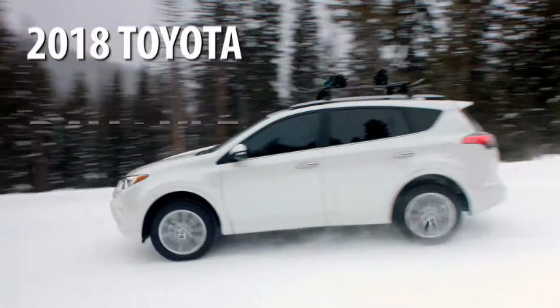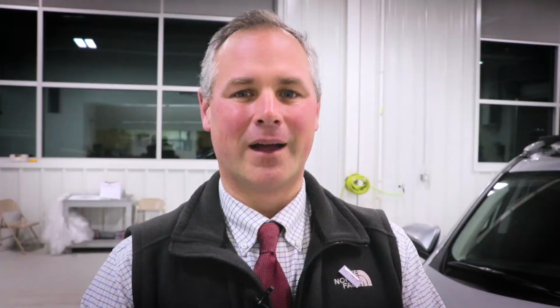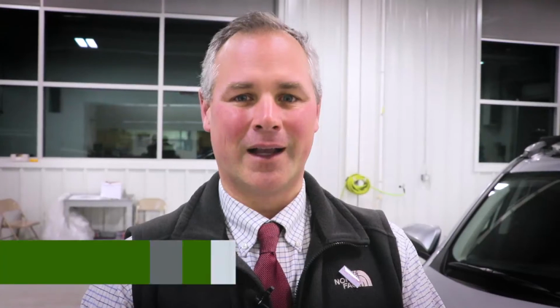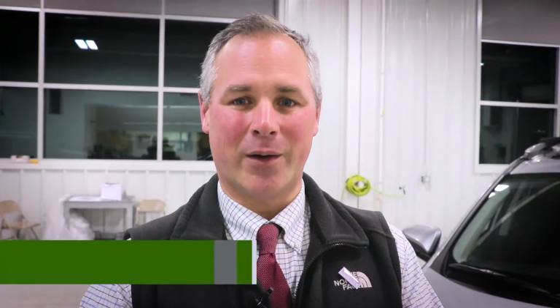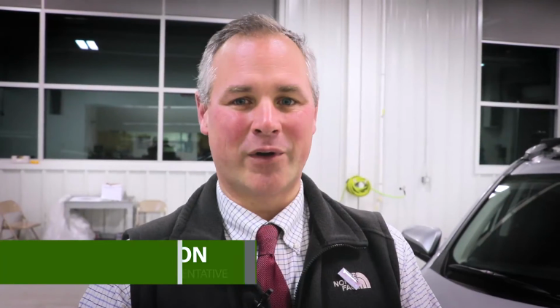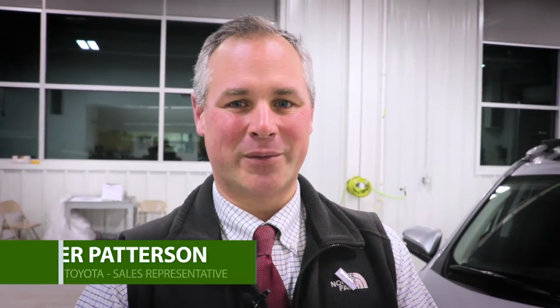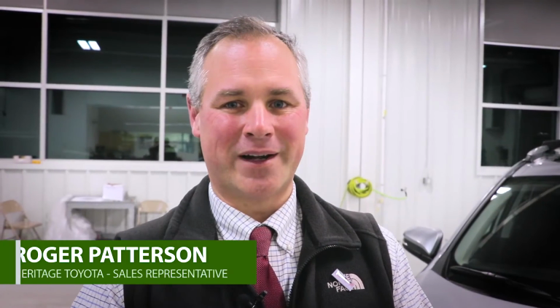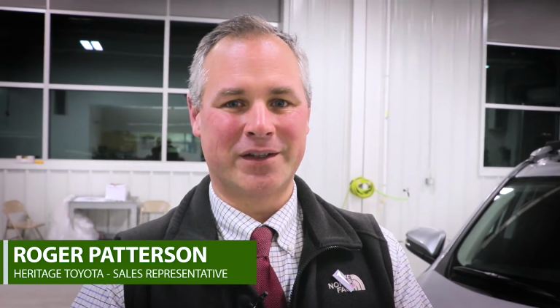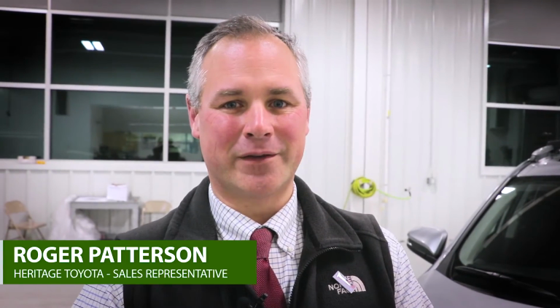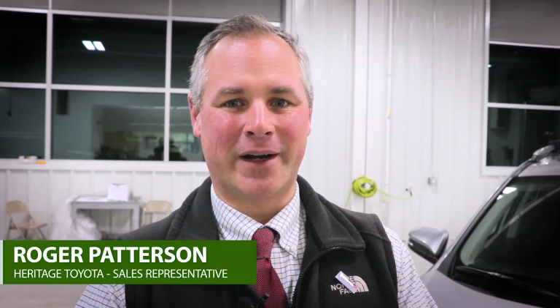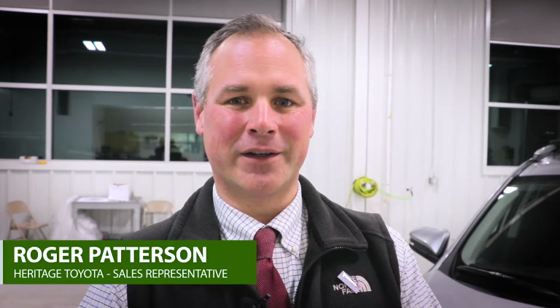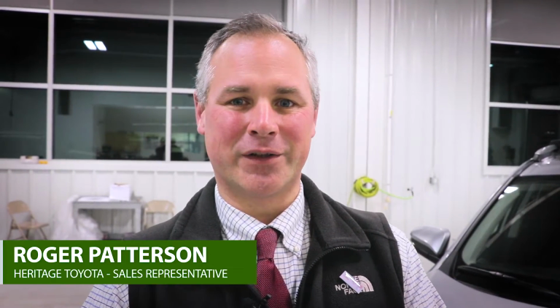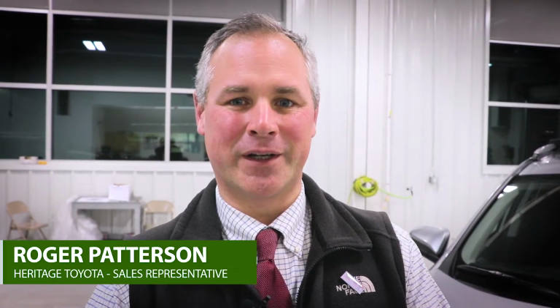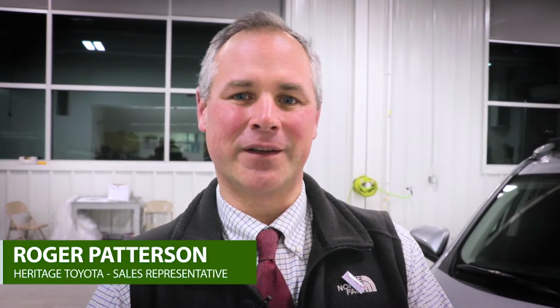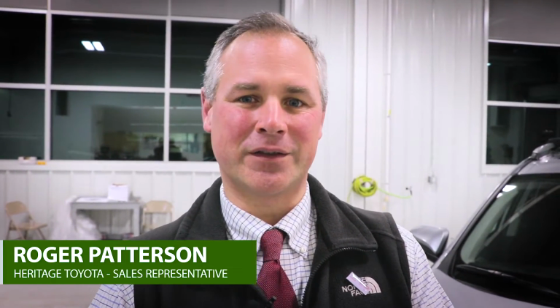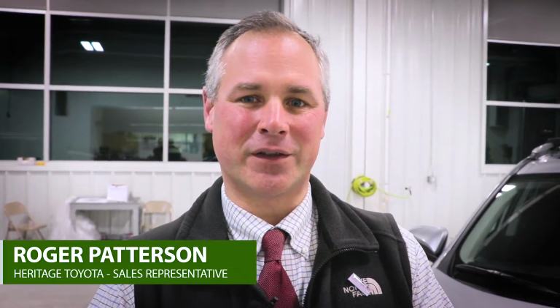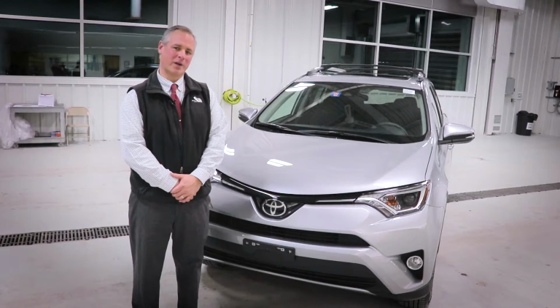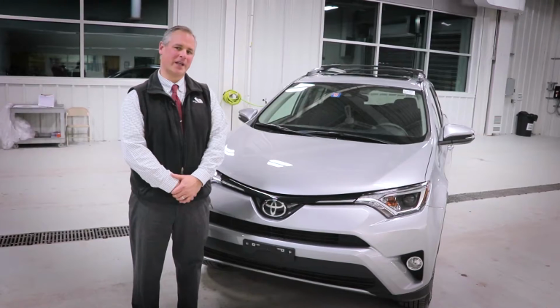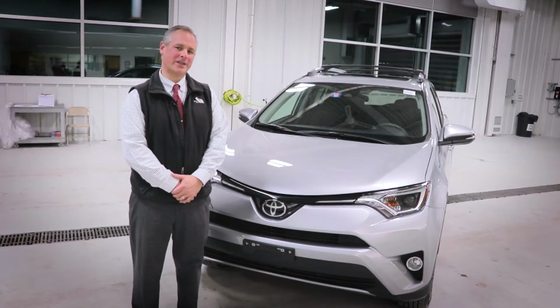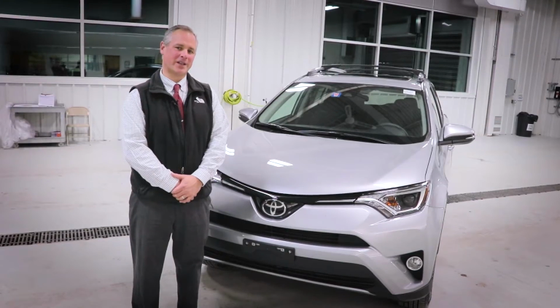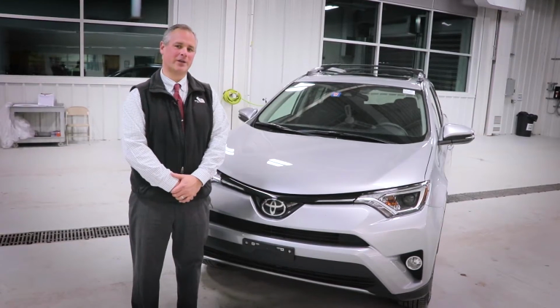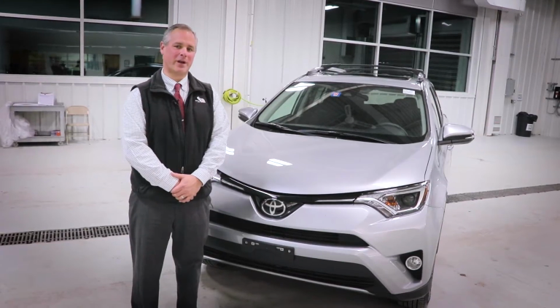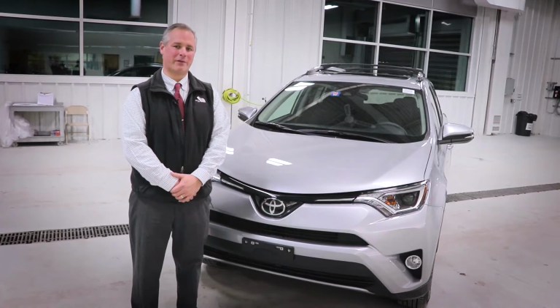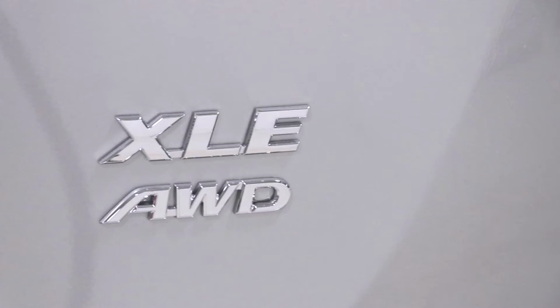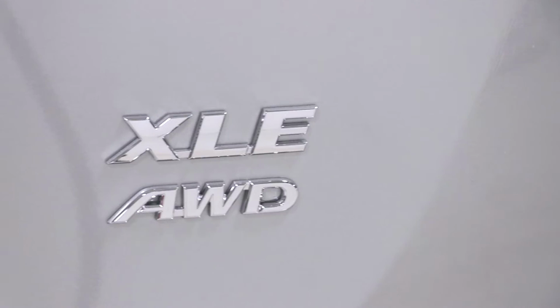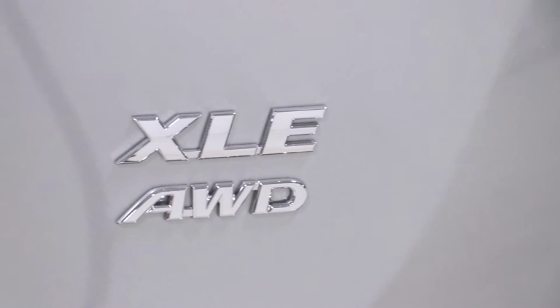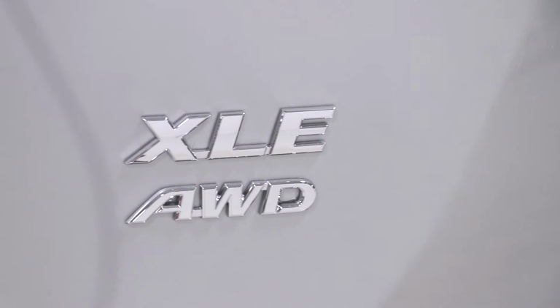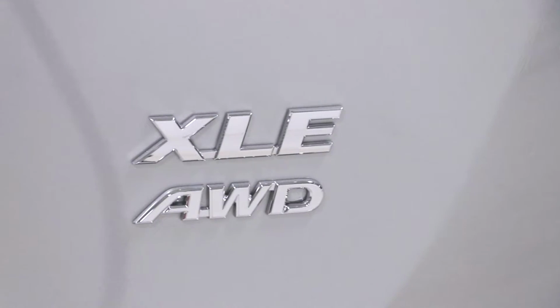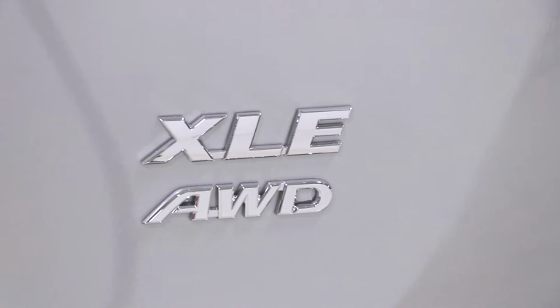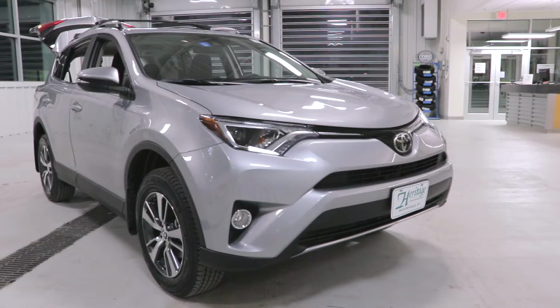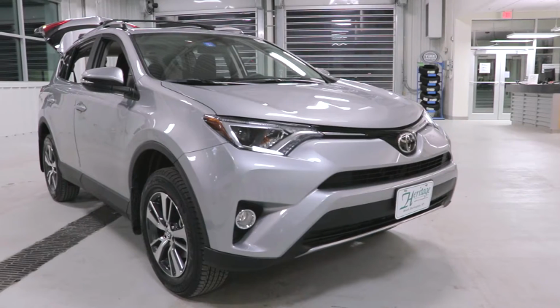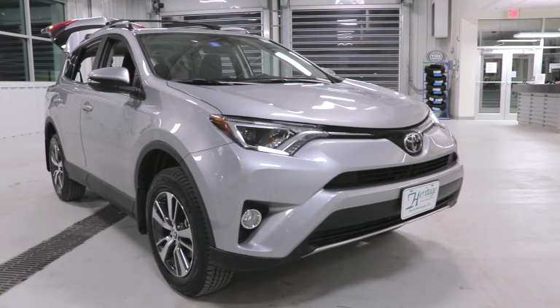Hello, I'm Roger Patterson from Heritage Toyota and this is the 2018 RAV4 XLE all-wheel drive.